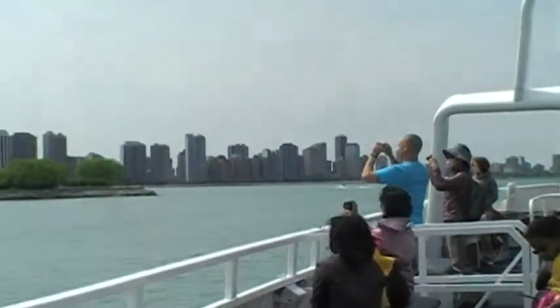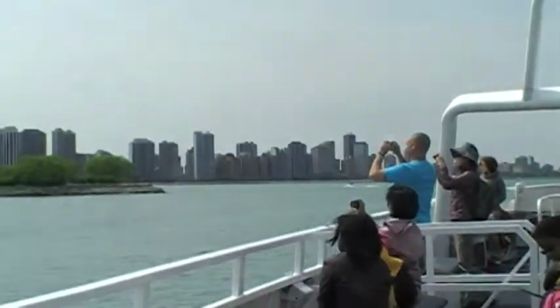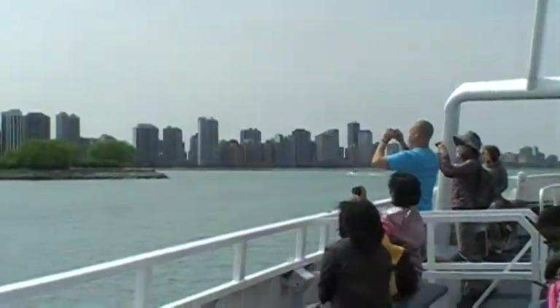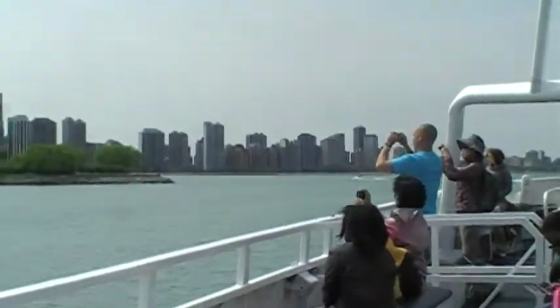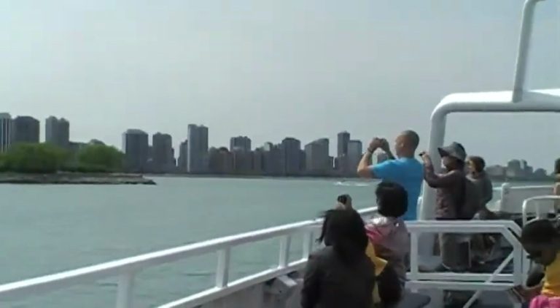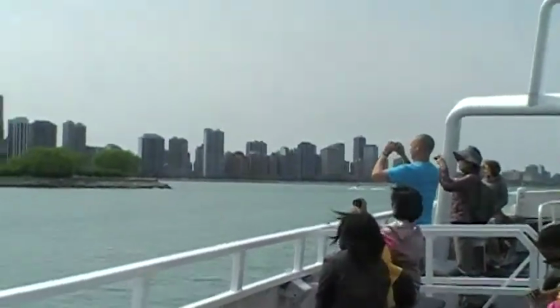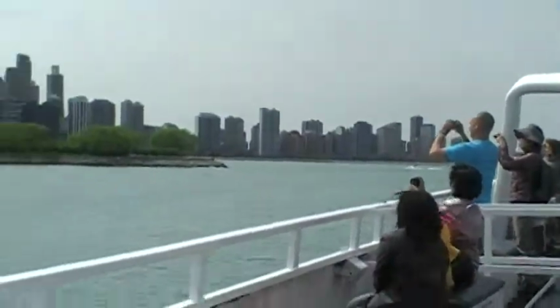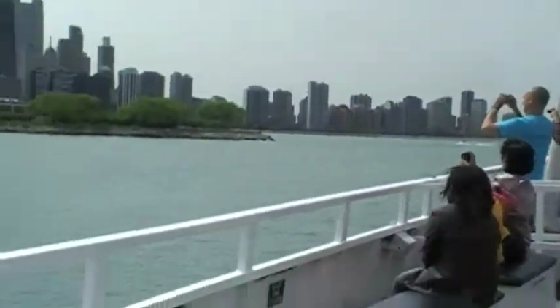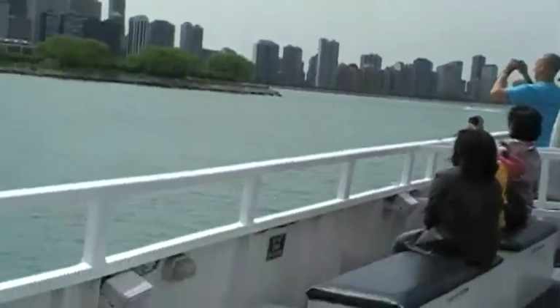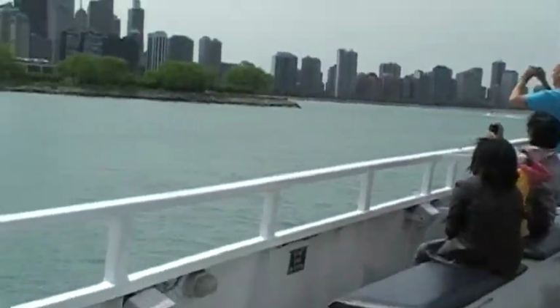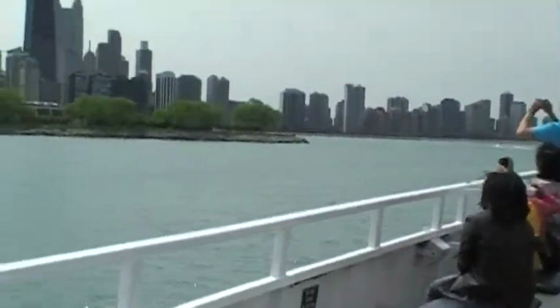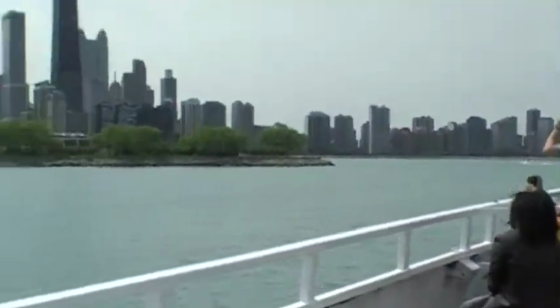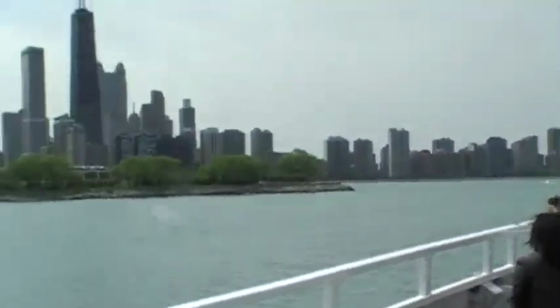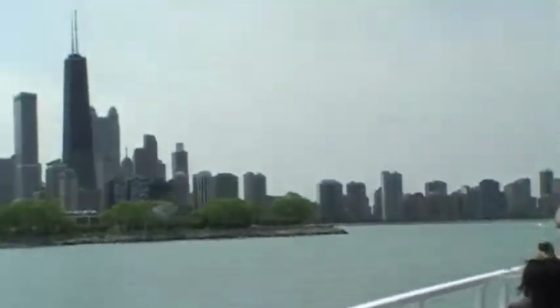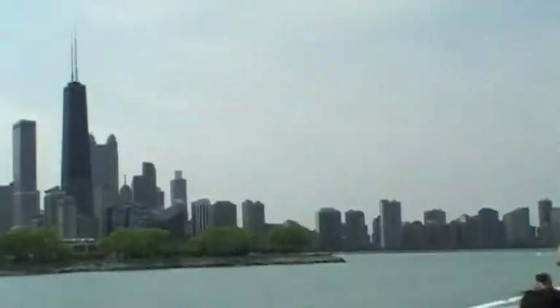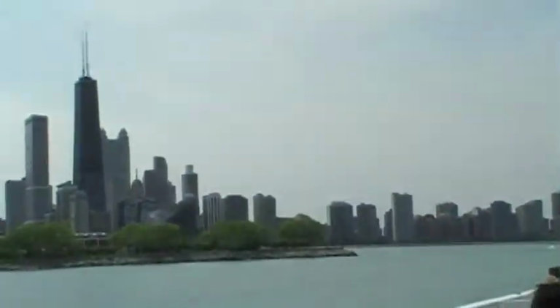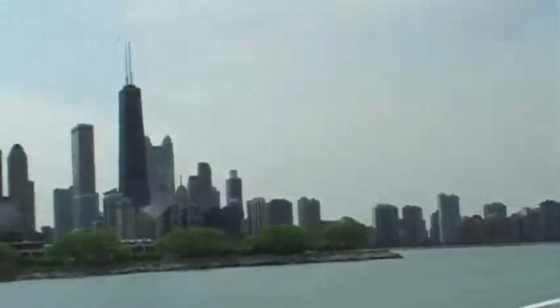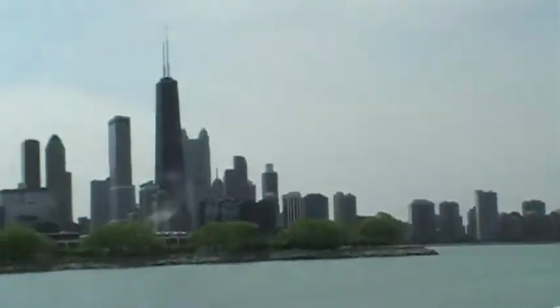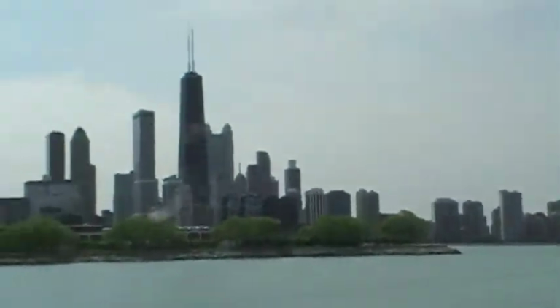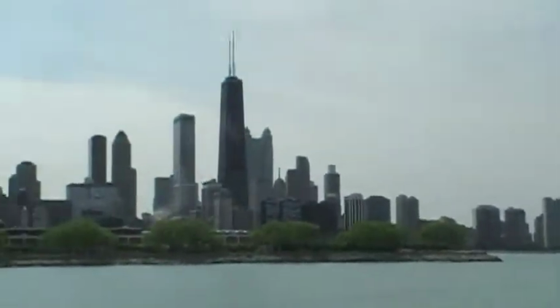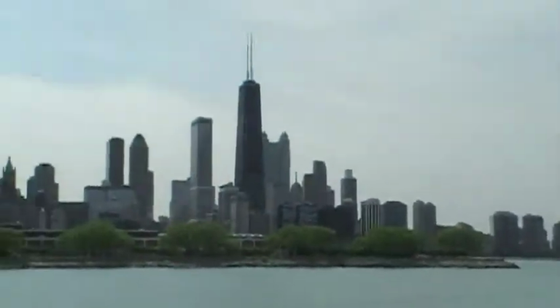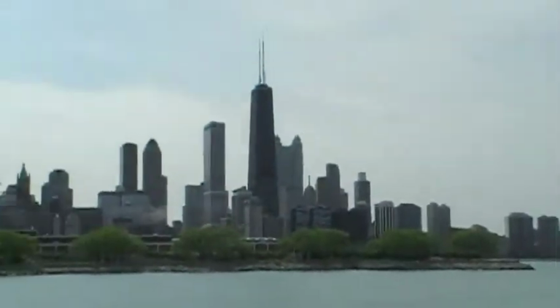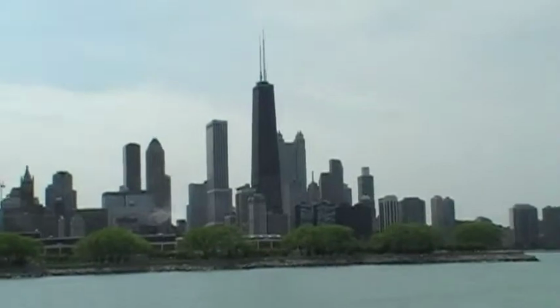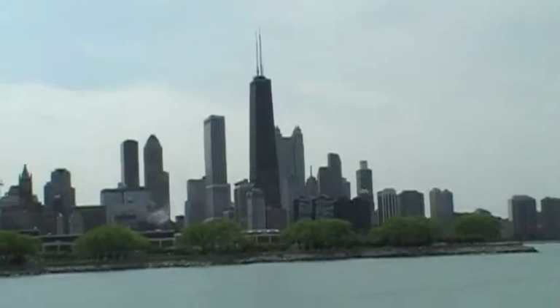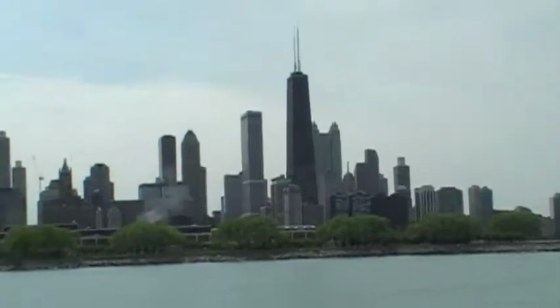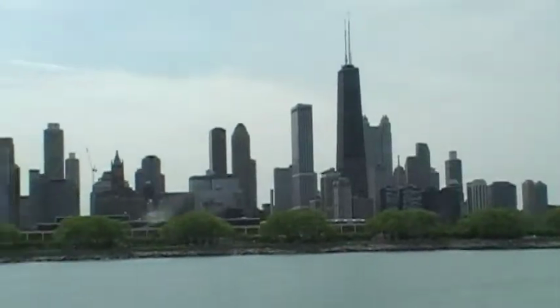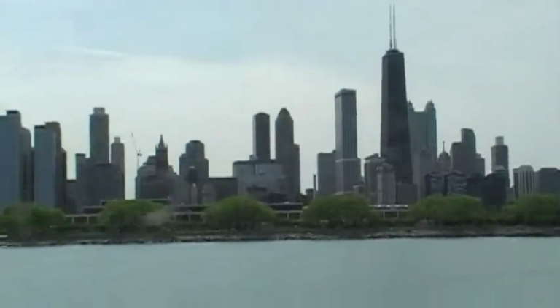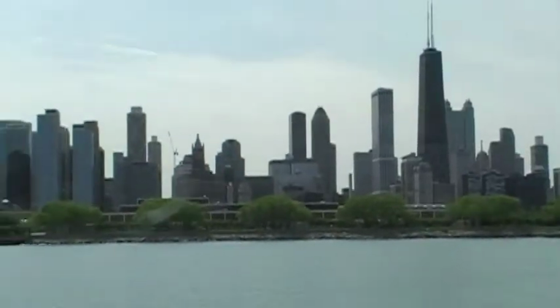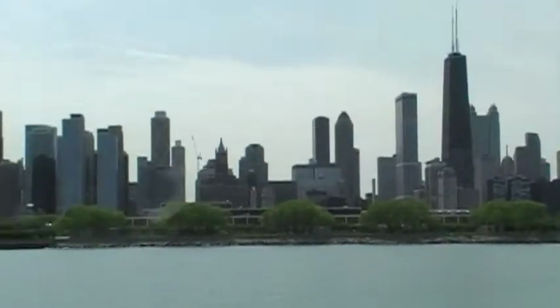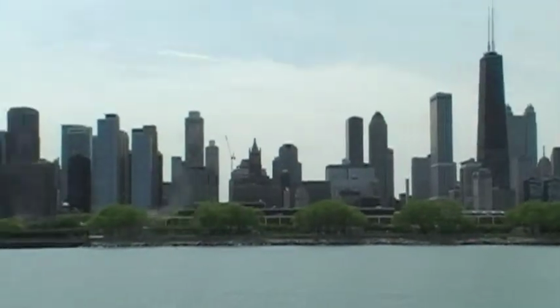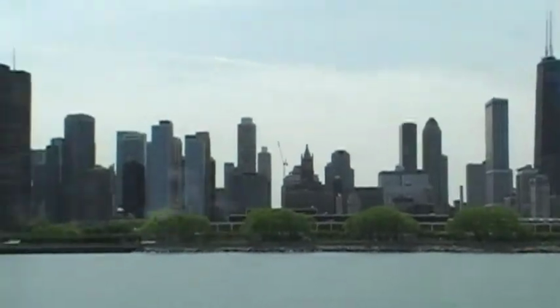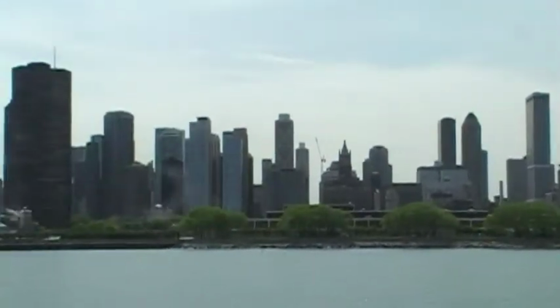Chicago does not have an east side. We have Lake Michigan, so you are on the east side — and that's why there are only three stripes.